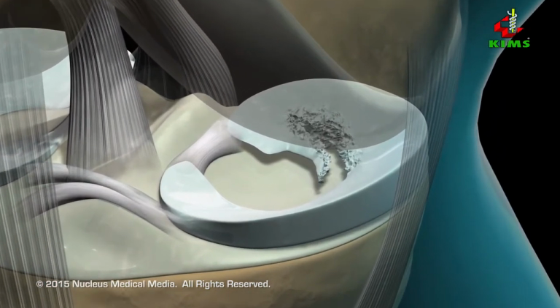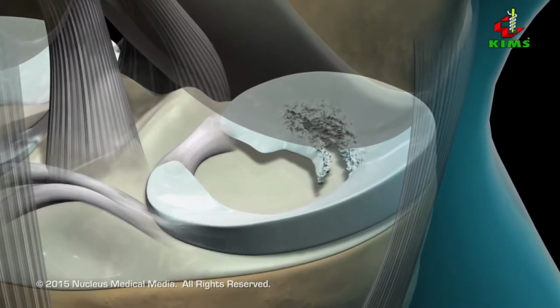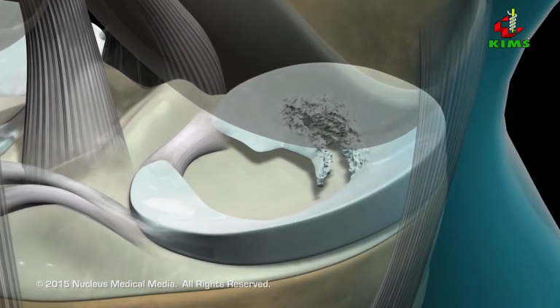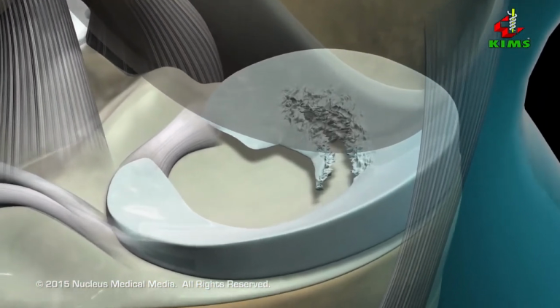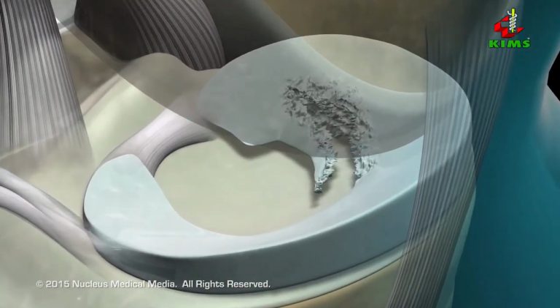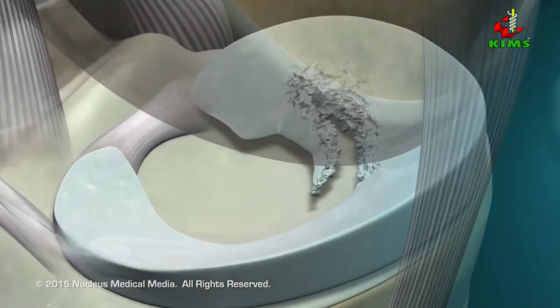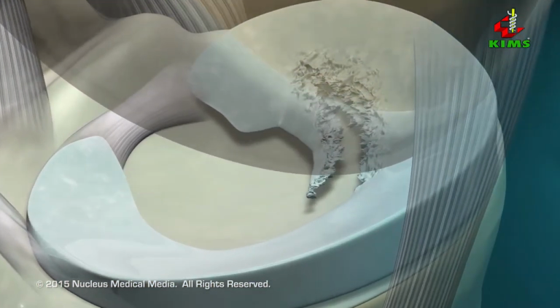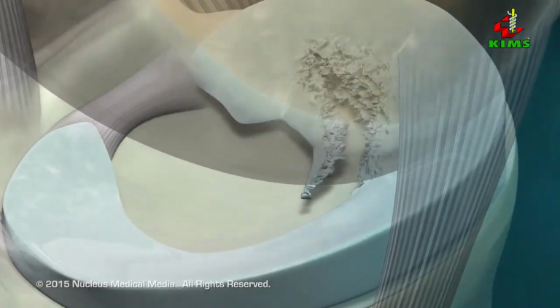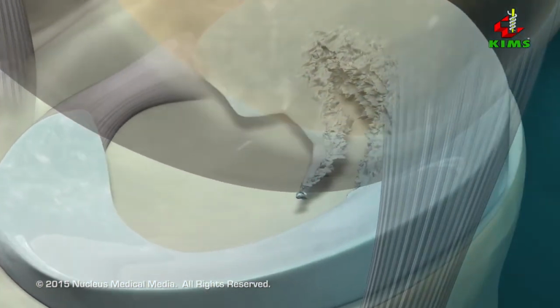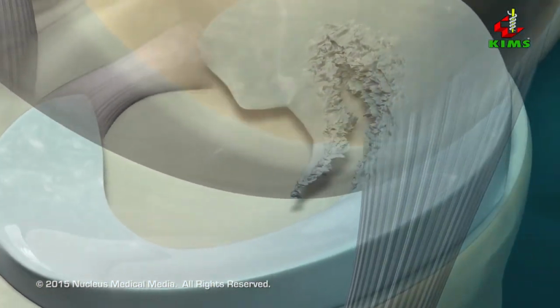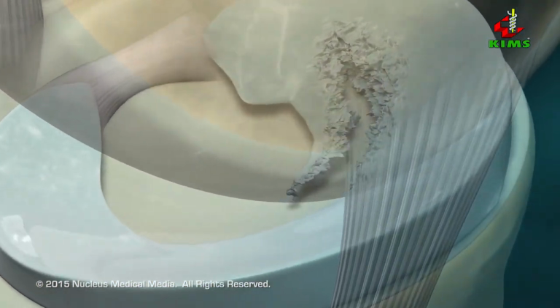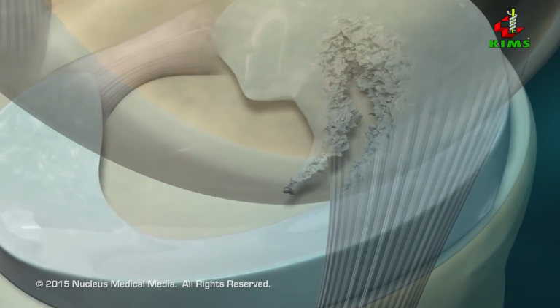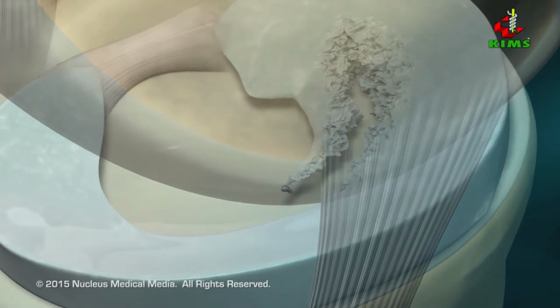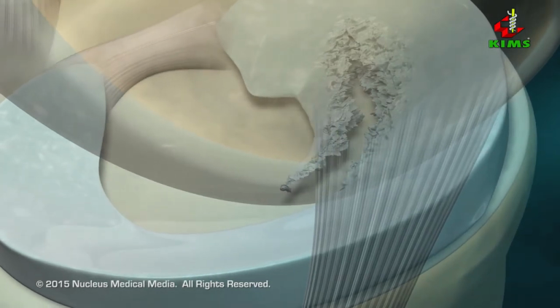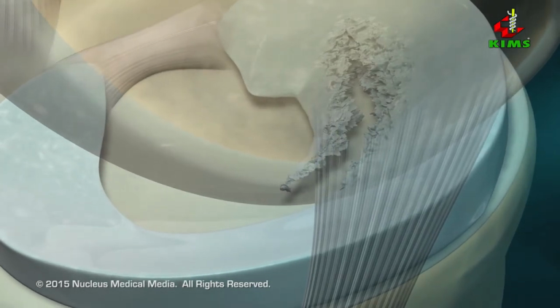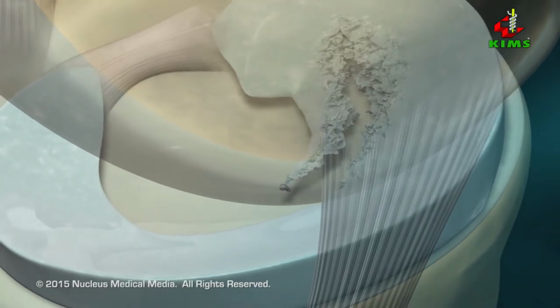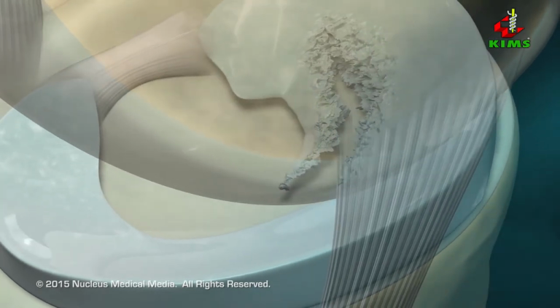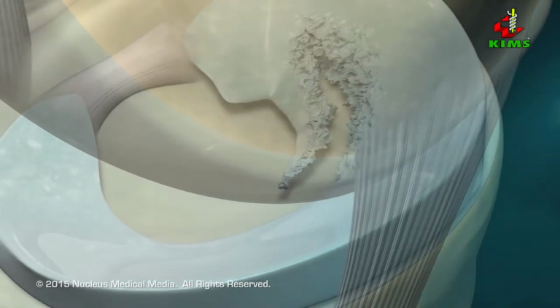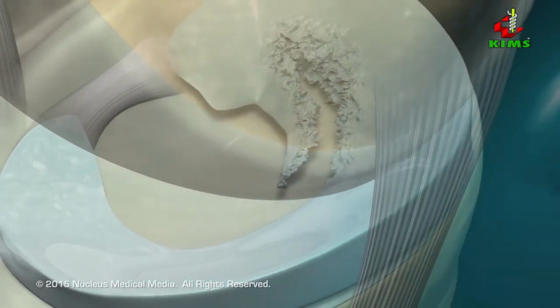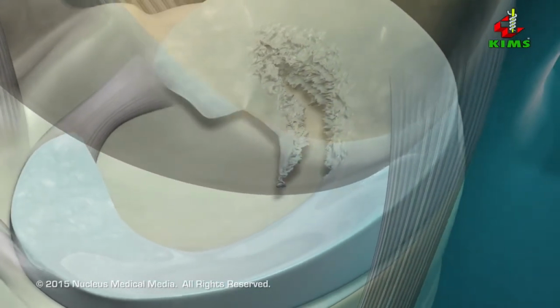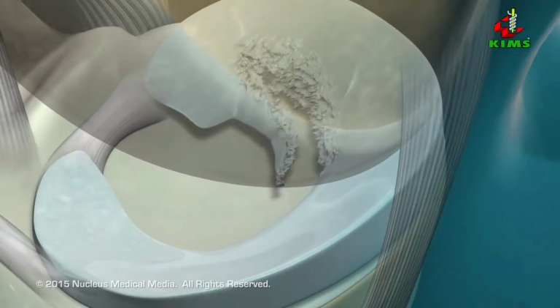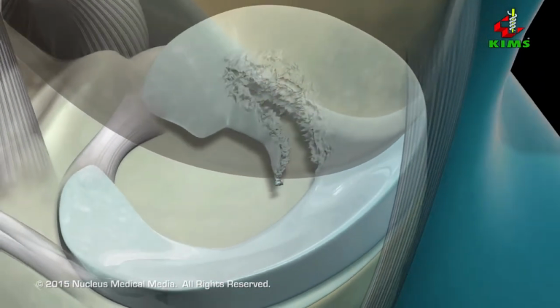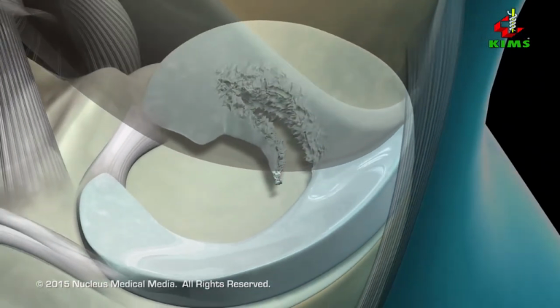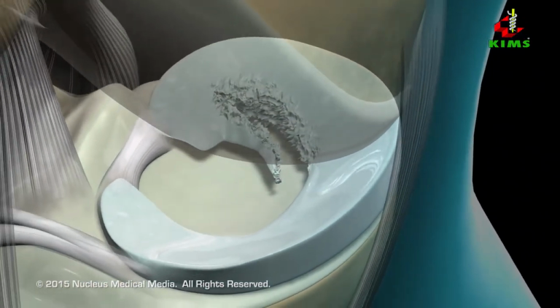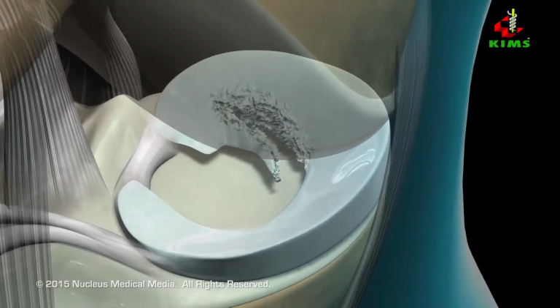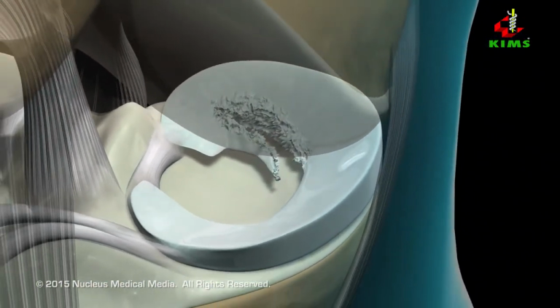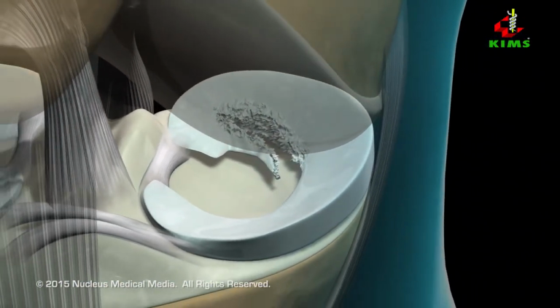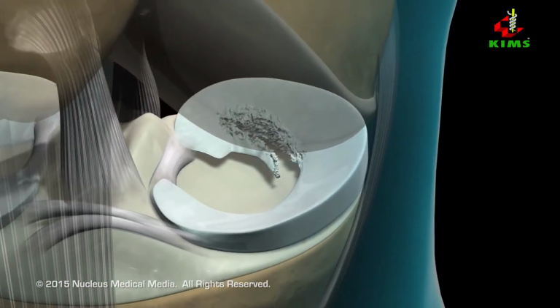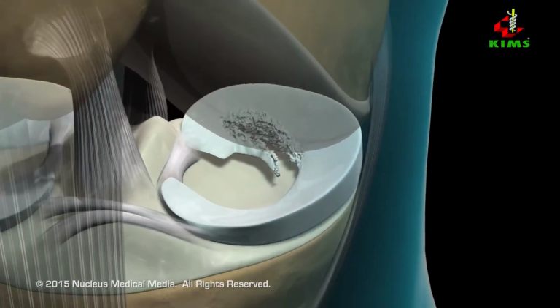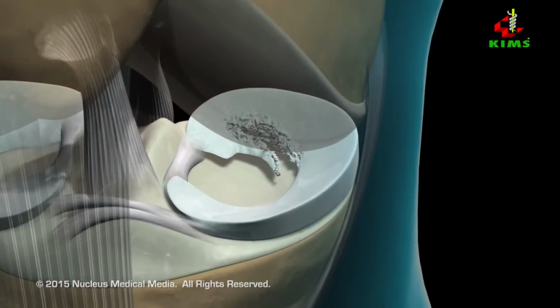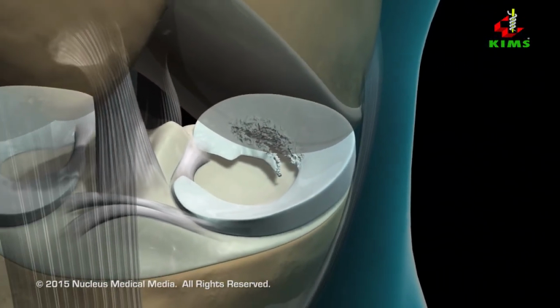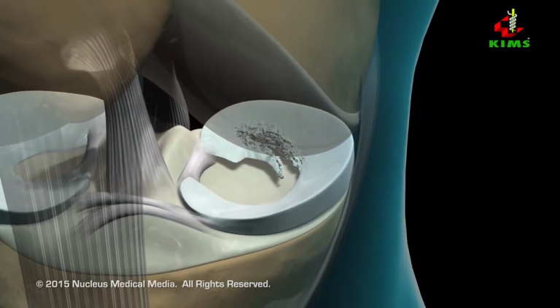Injuries or arthritis can cause the menisci to become torn, resulting in knee pain, swelling, and diminished range of motion.